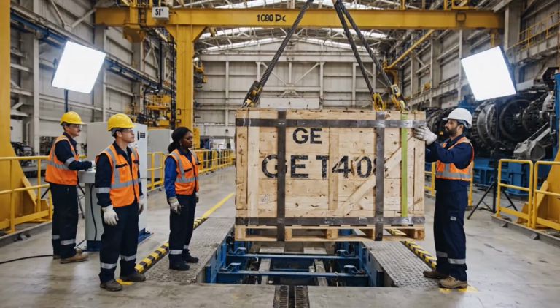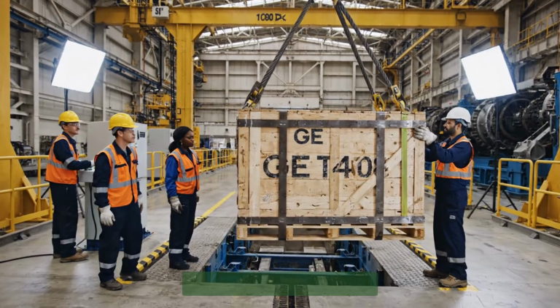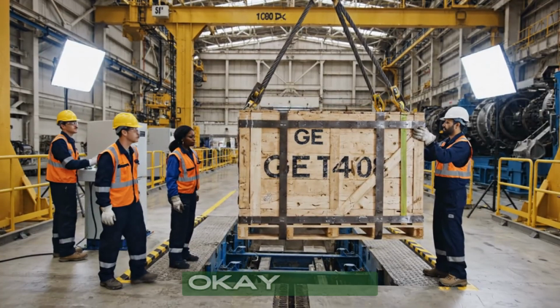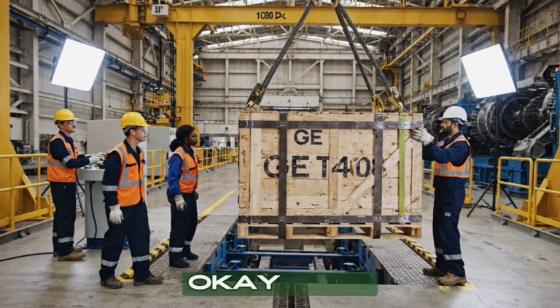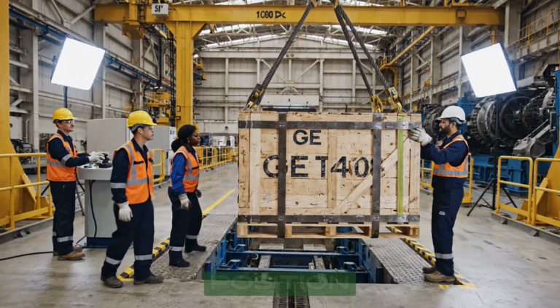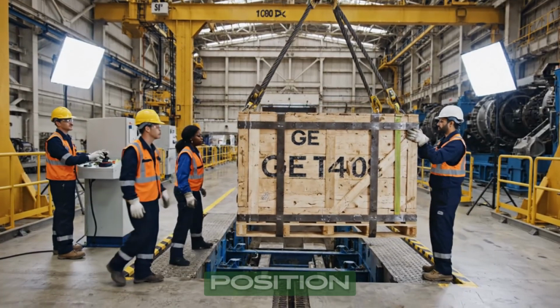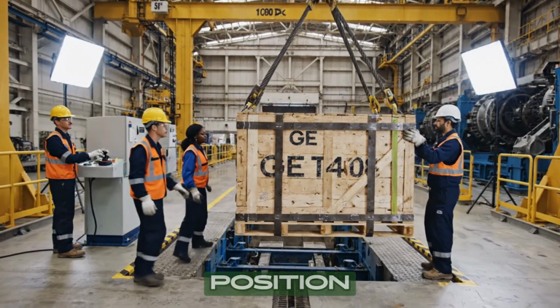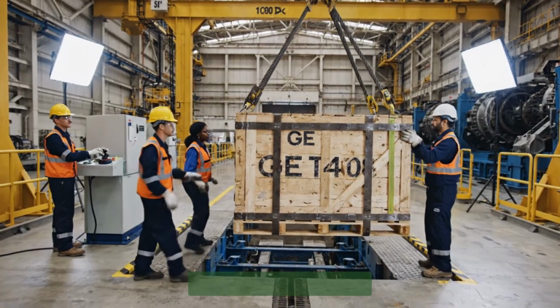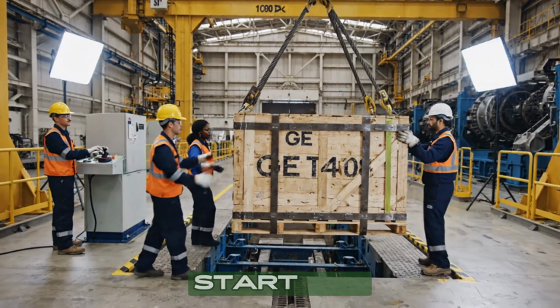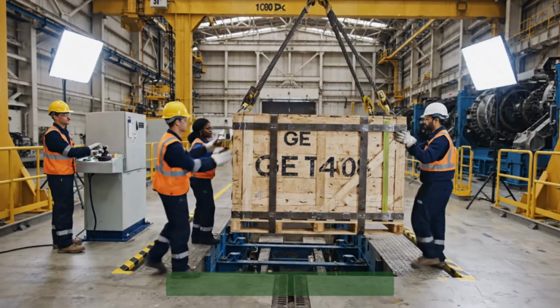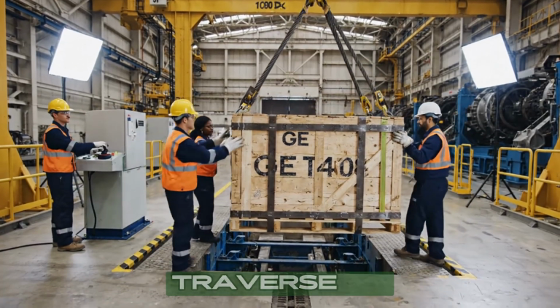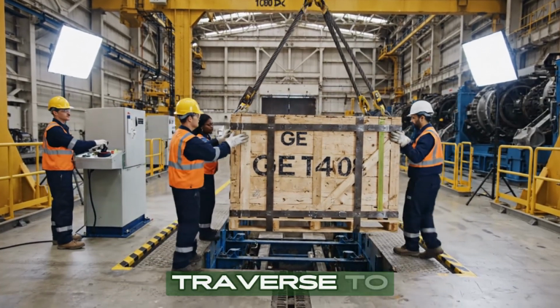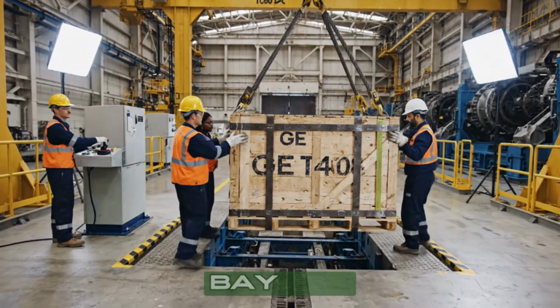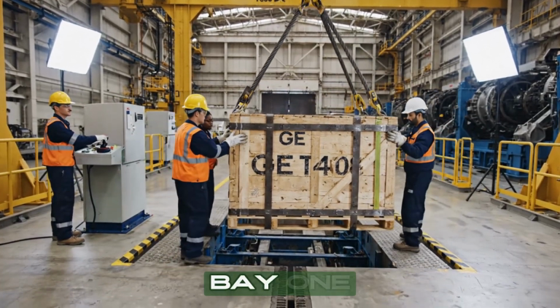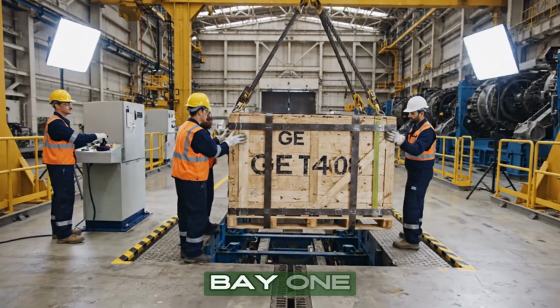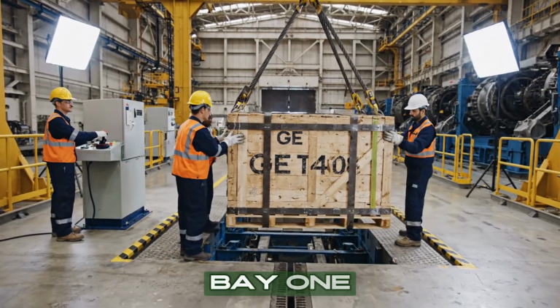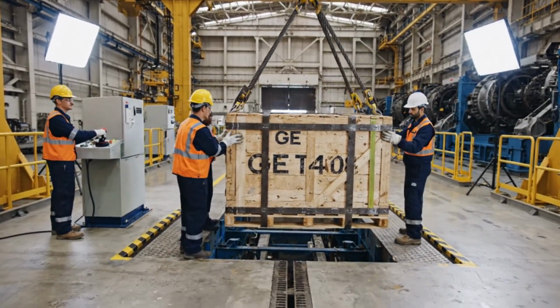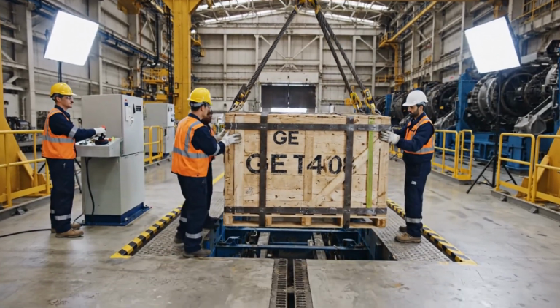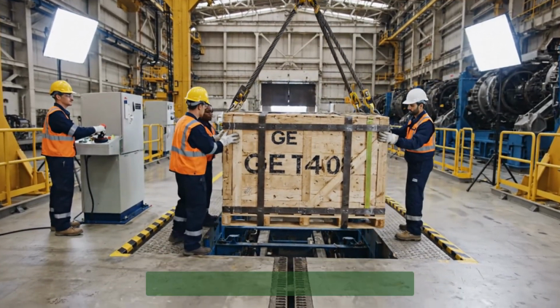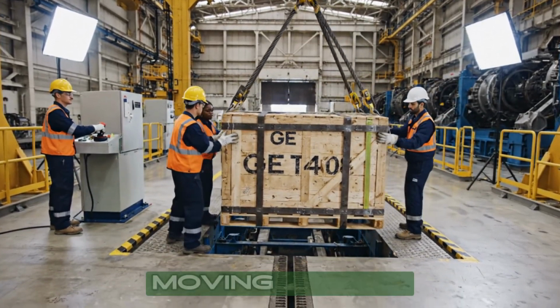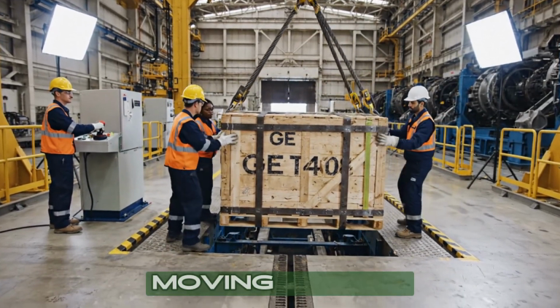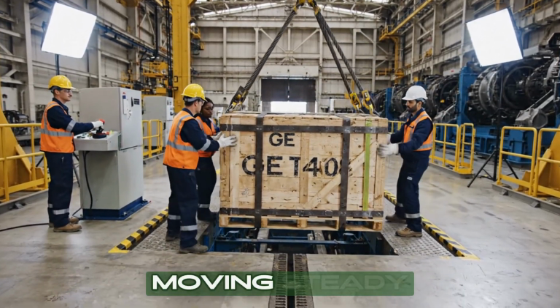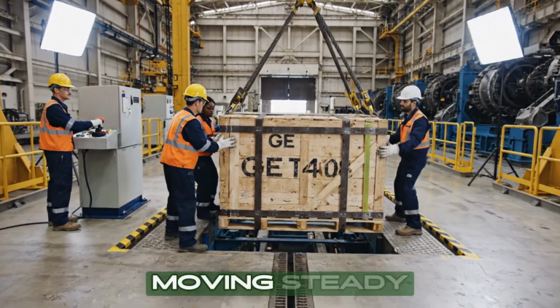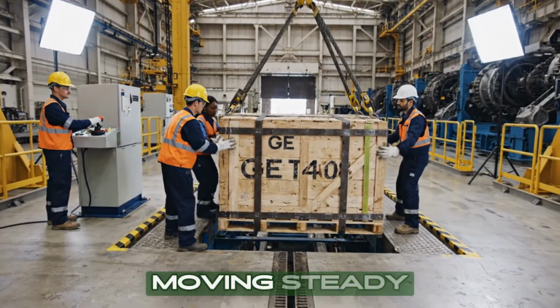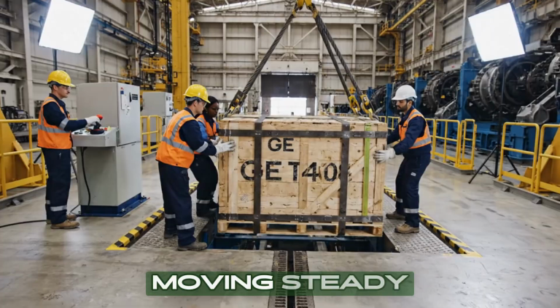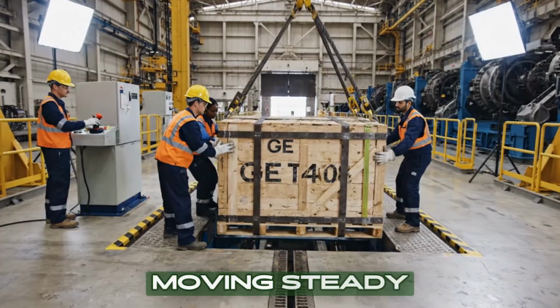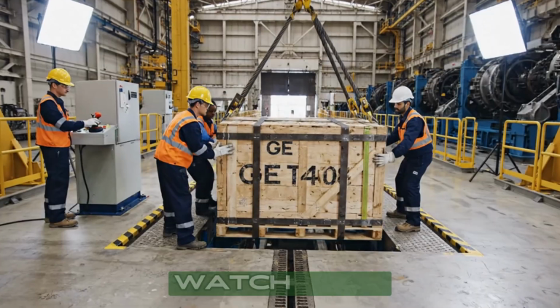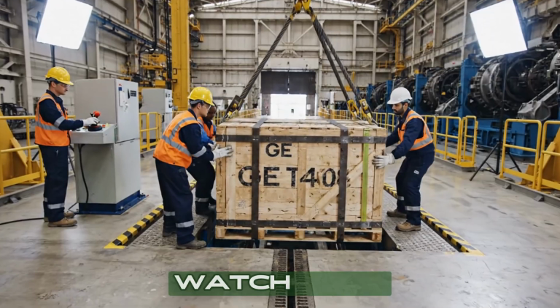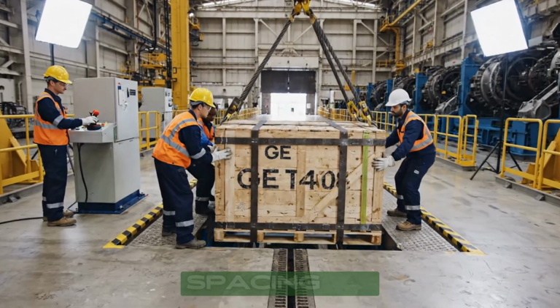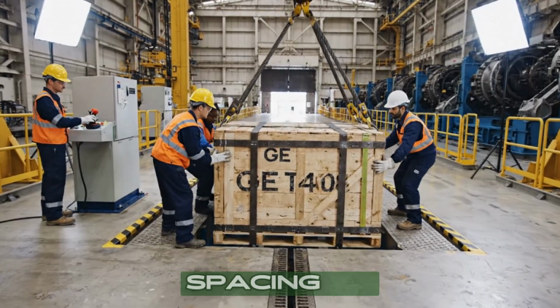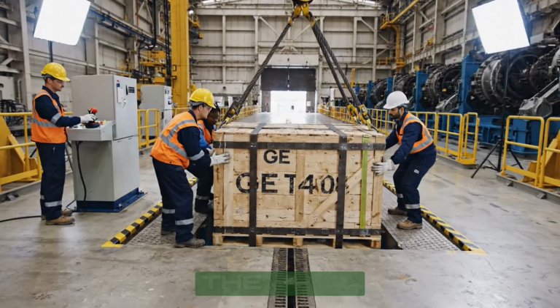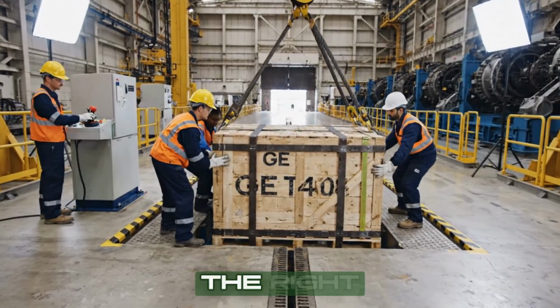Hold position. Start the traverse to bay one. Moving steady. Watch your spacing on the right.